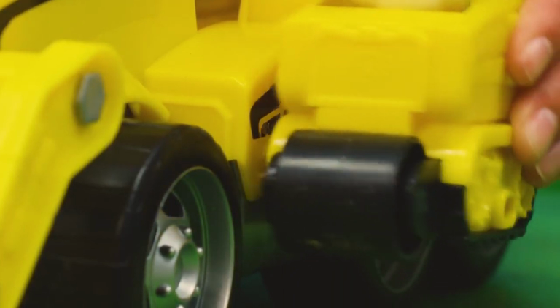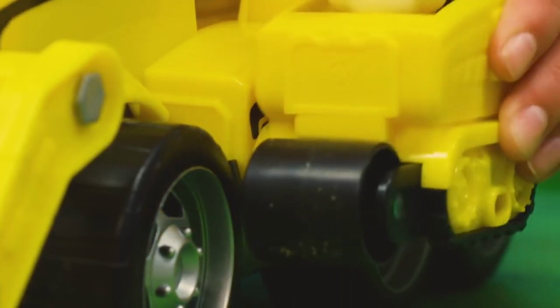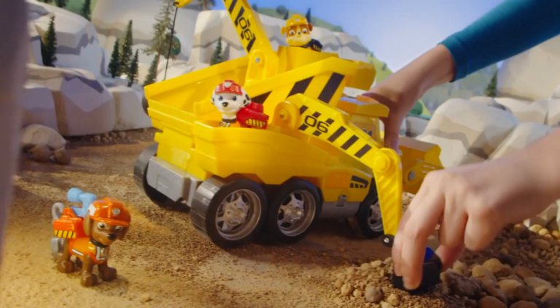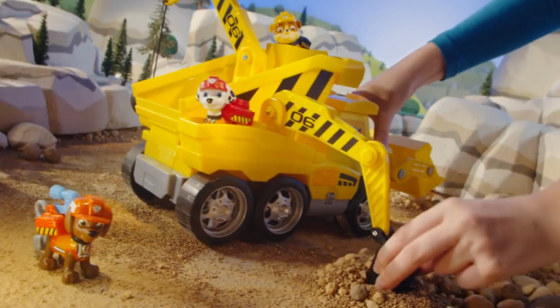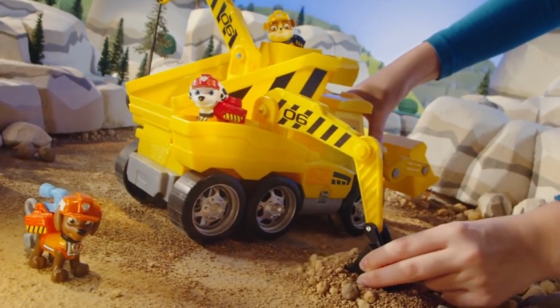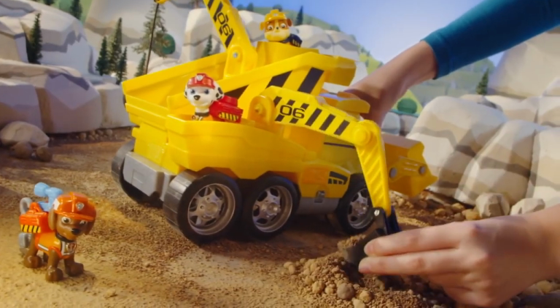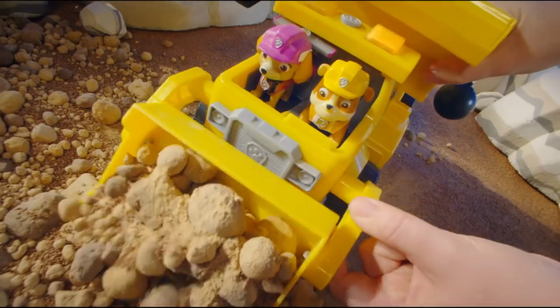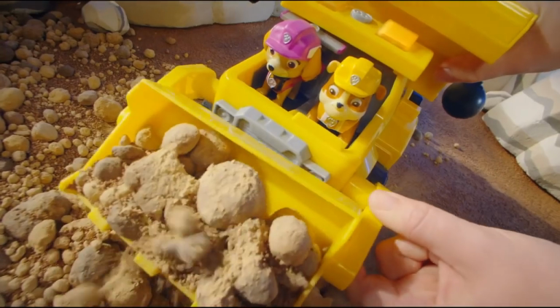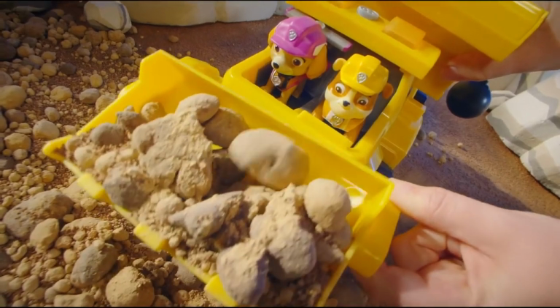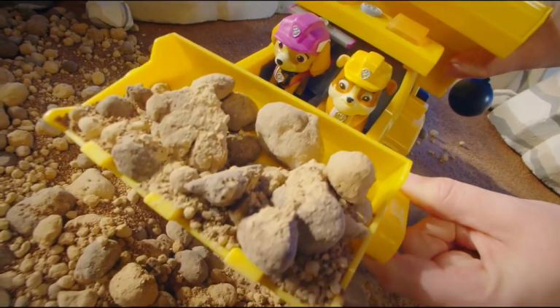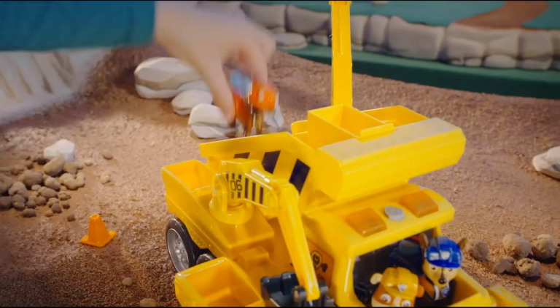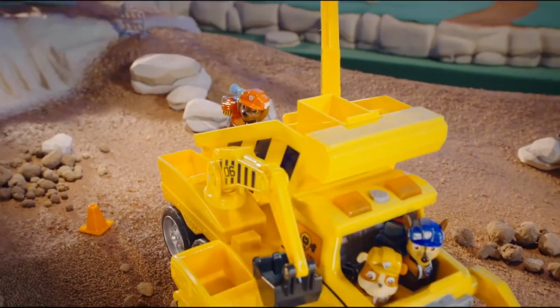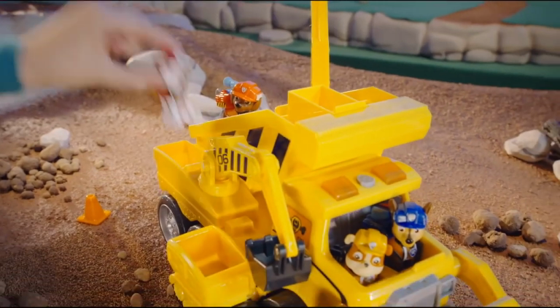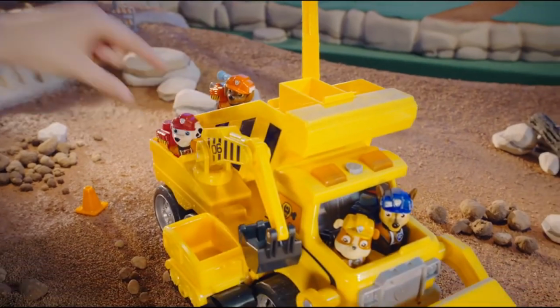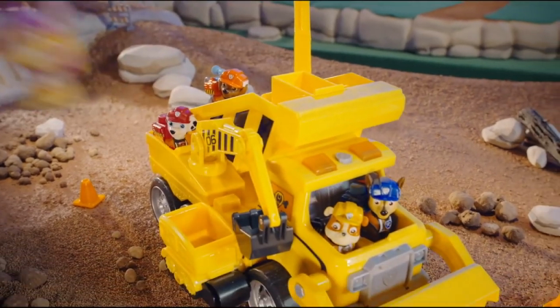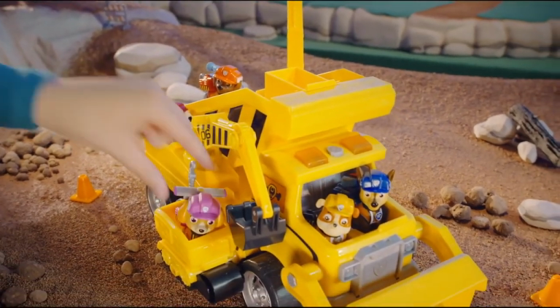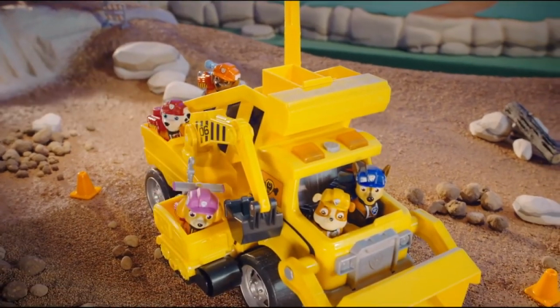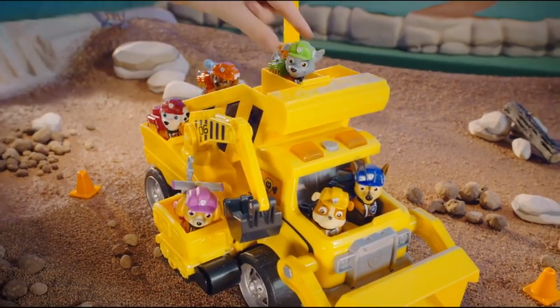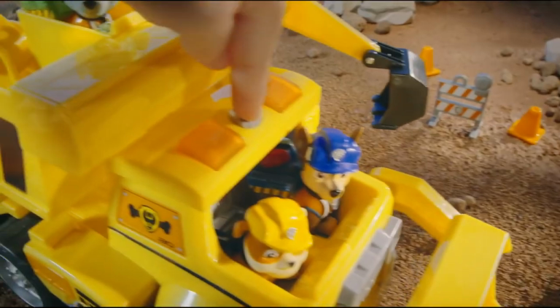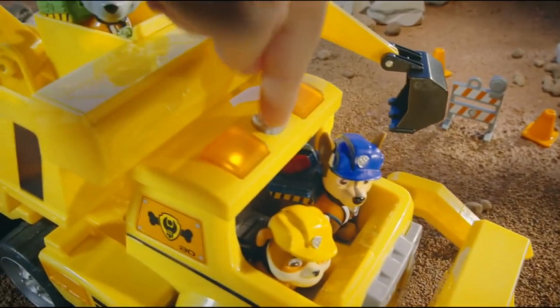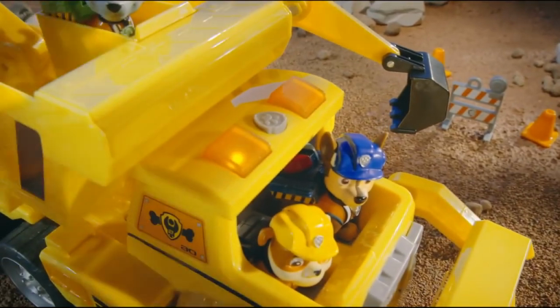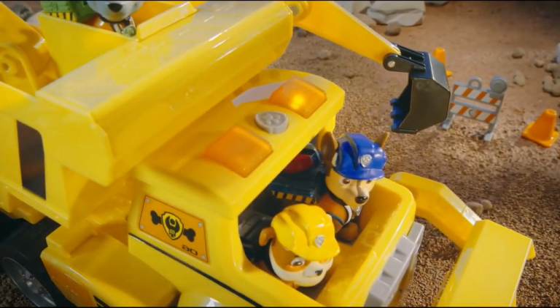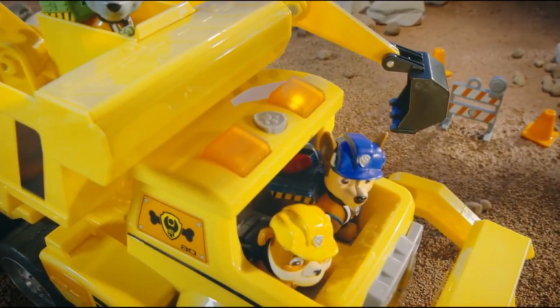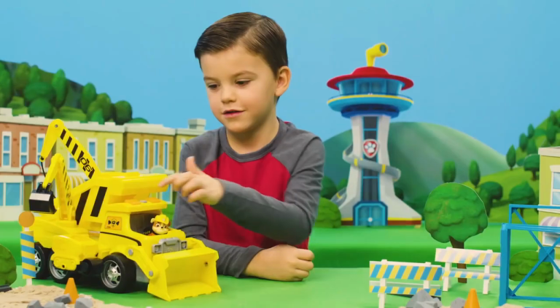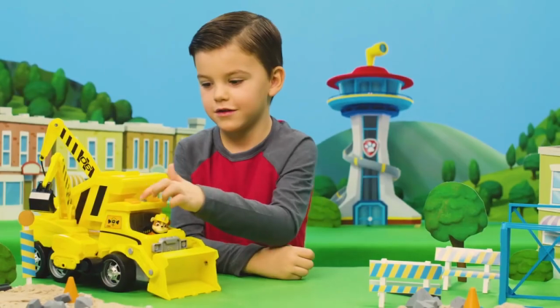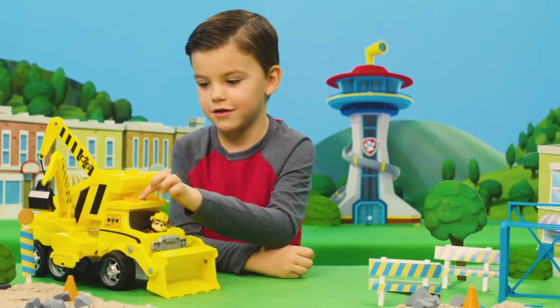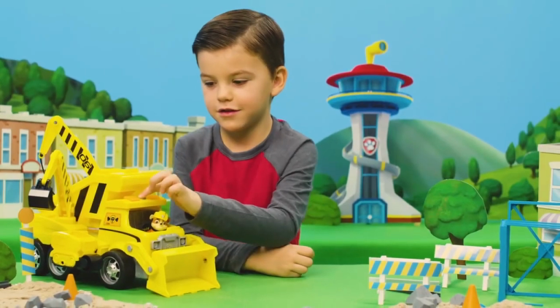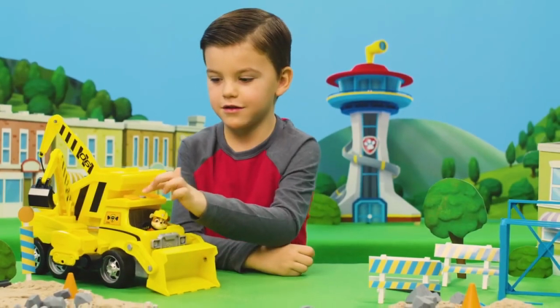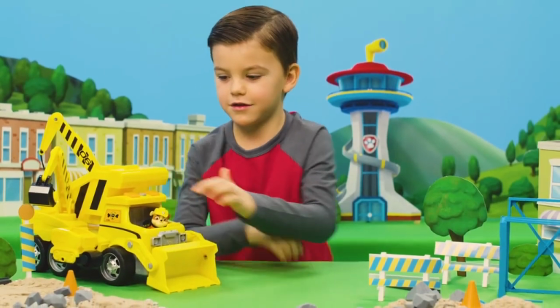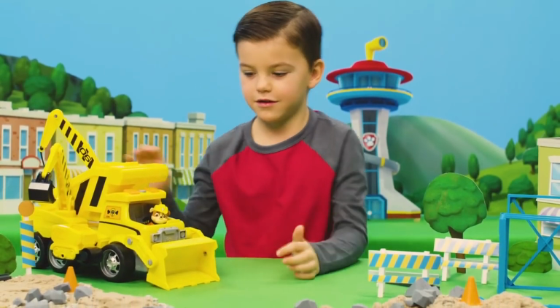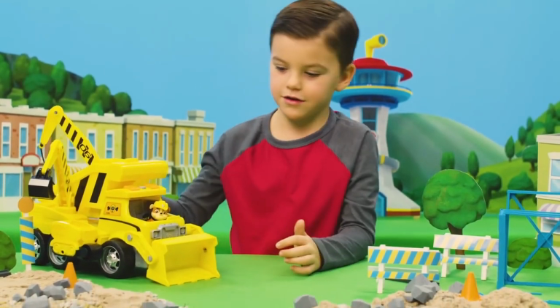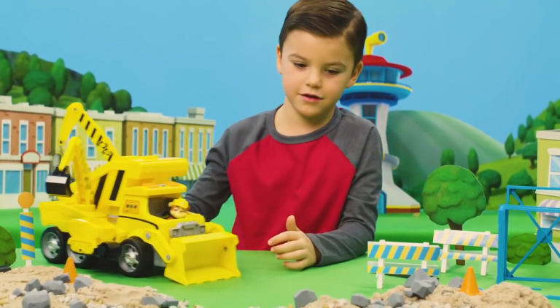The Ultimate Construction Truck has so many tools for the pups to use! Push the button for lights and sounds, and then let's get going!